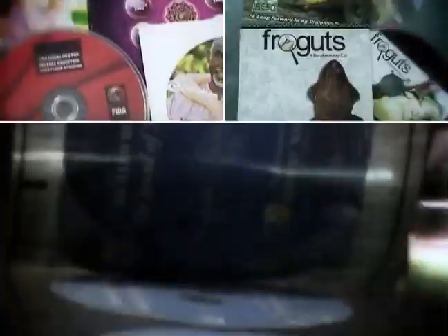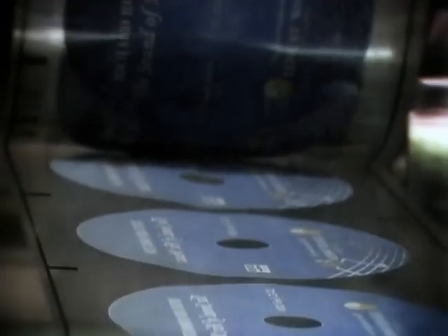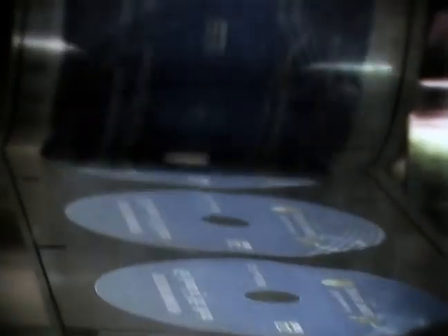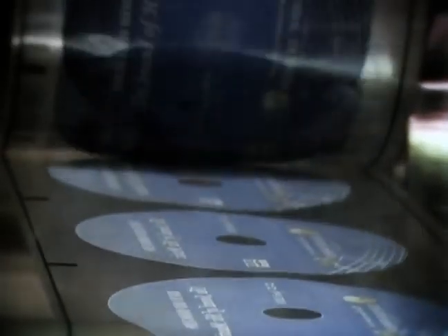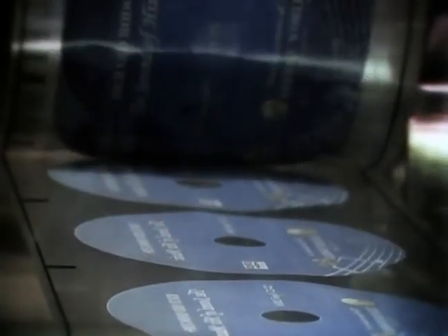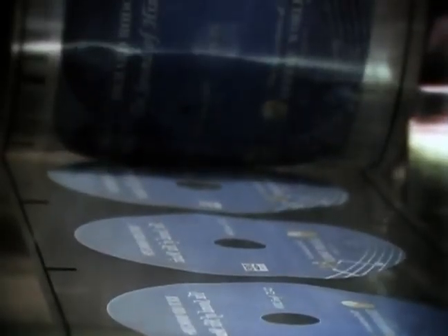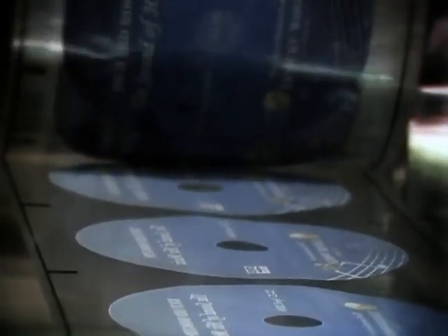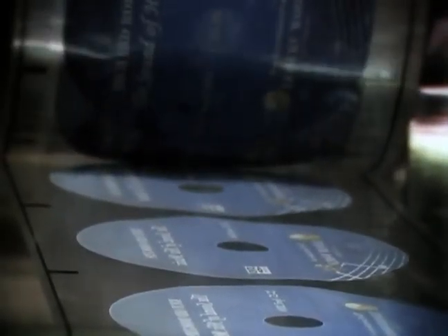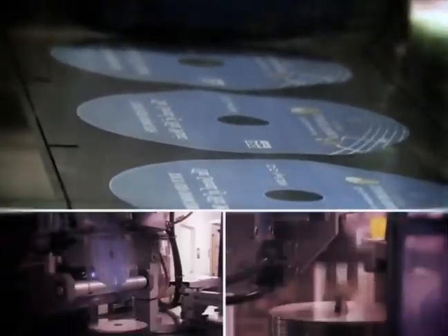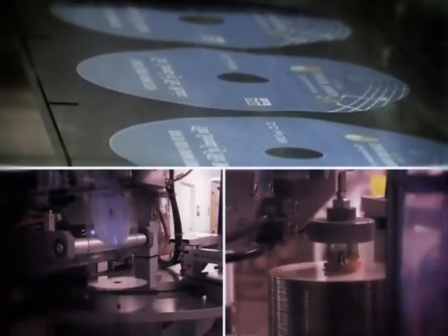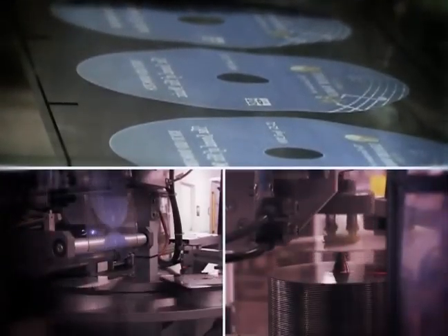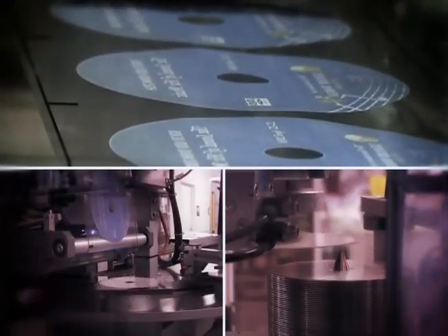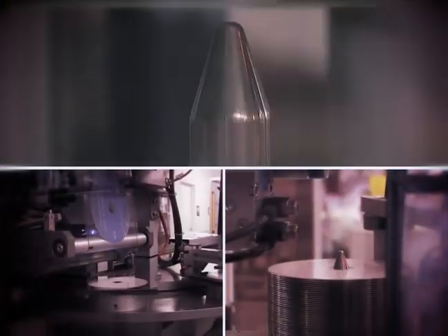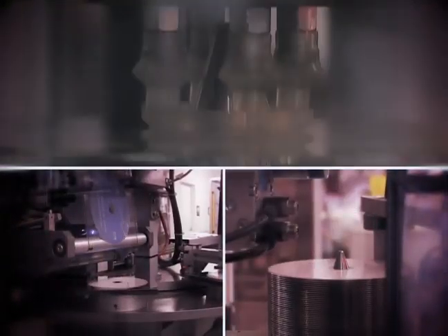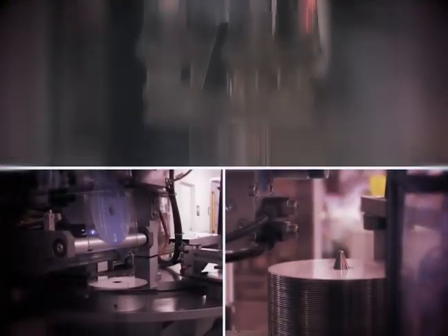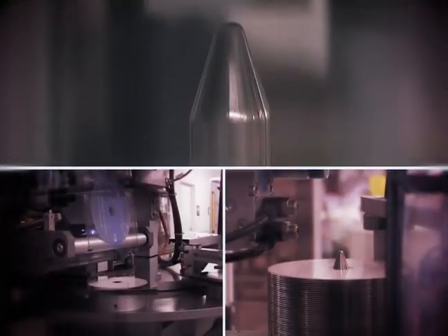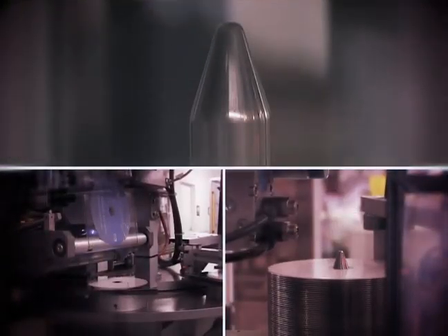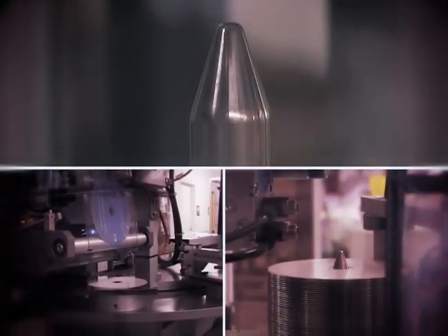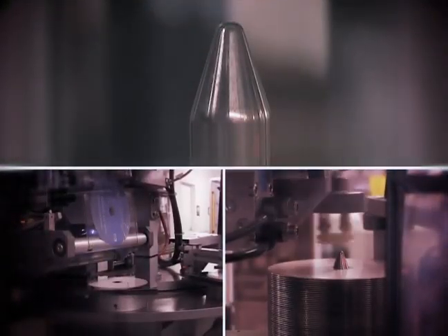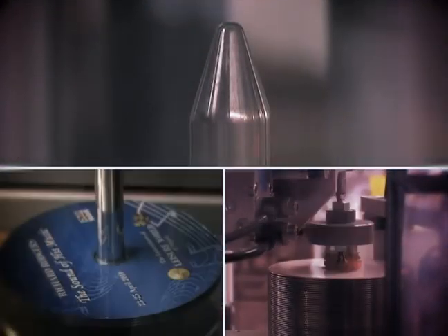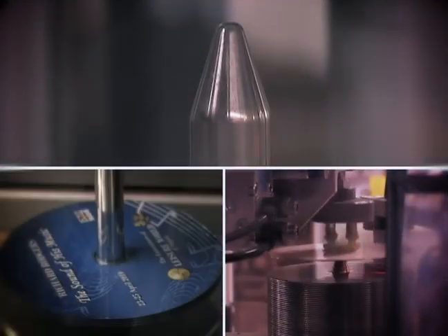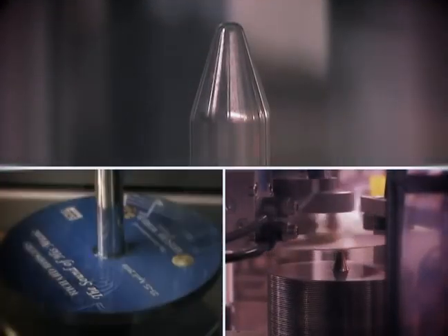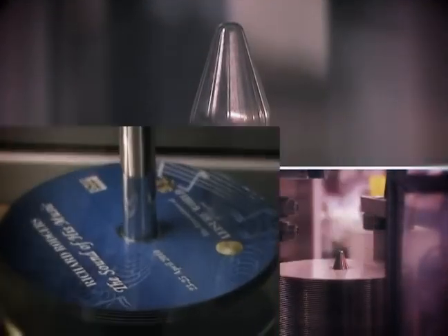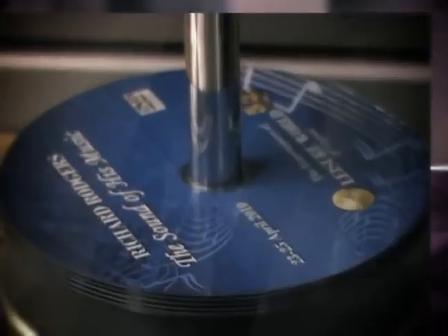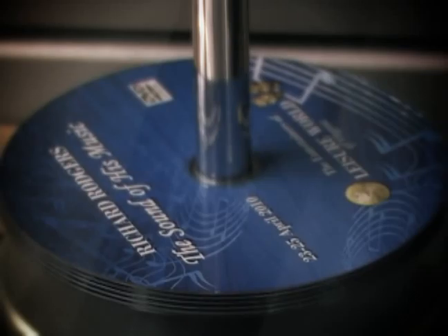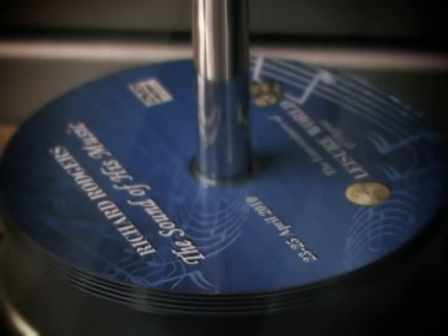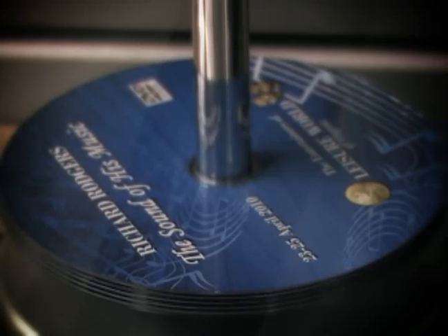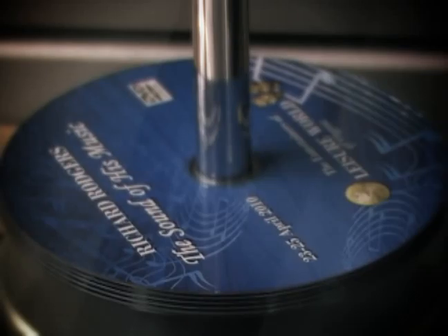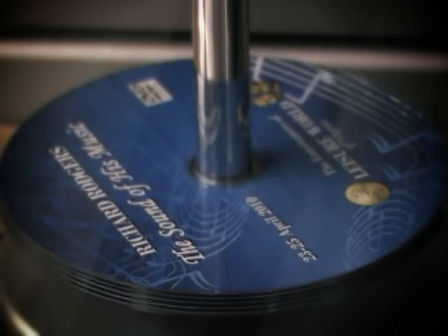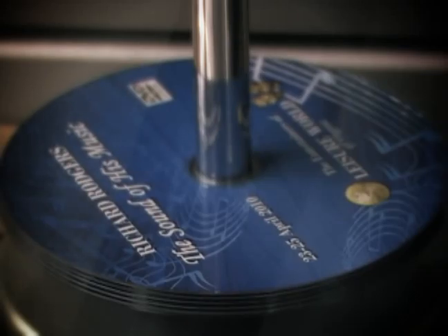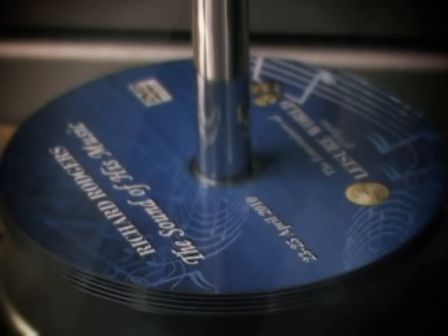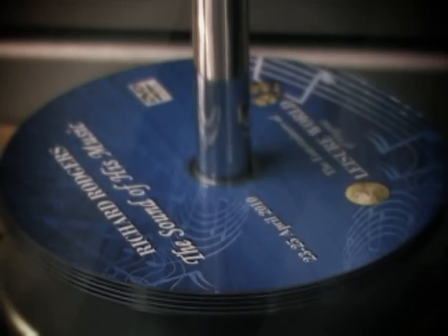No matter which package you choose, CD-ROM2GO gives you free PhotoPro printing. It's on-disk printing at its best.